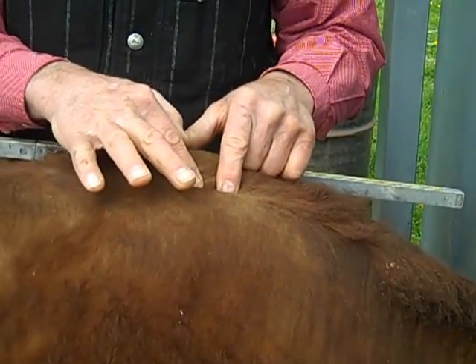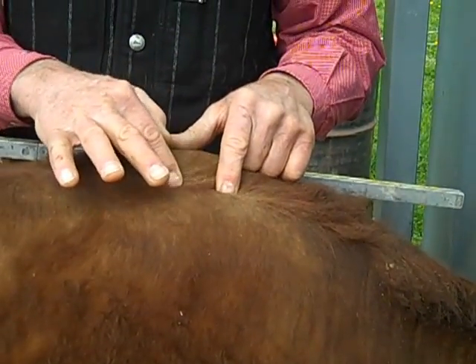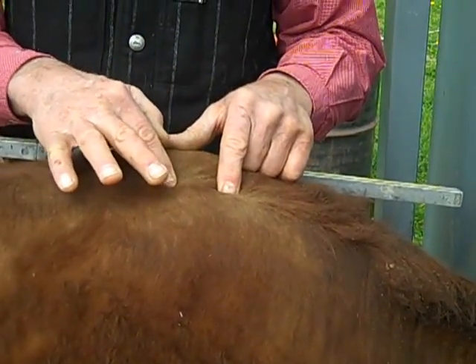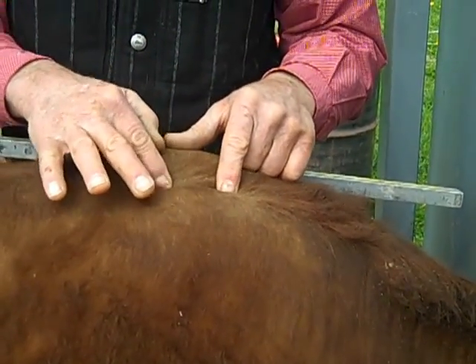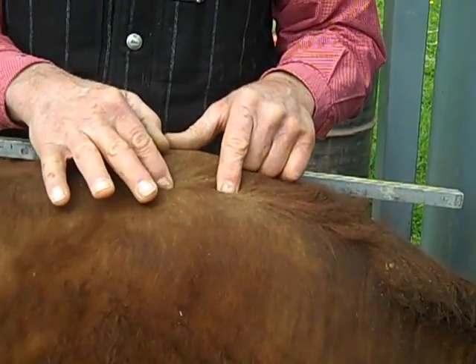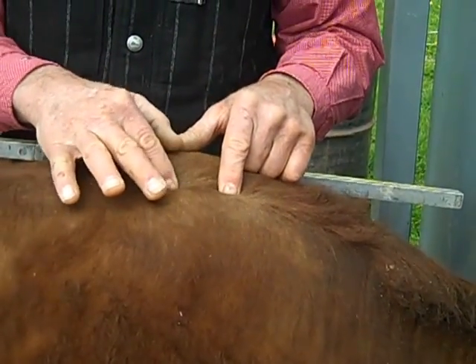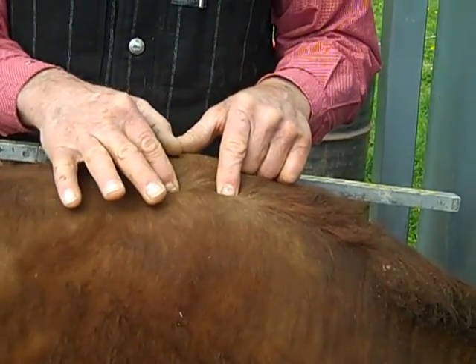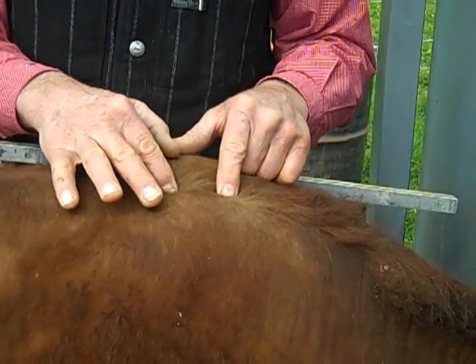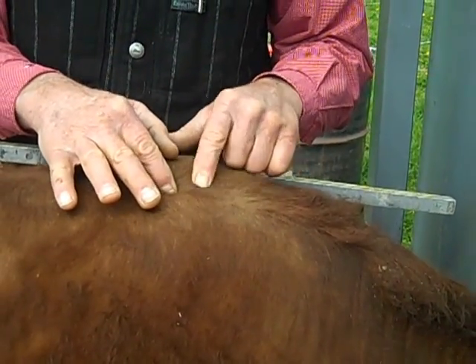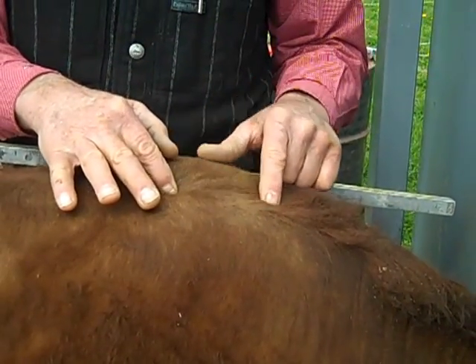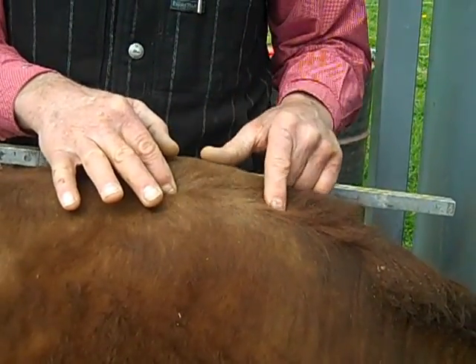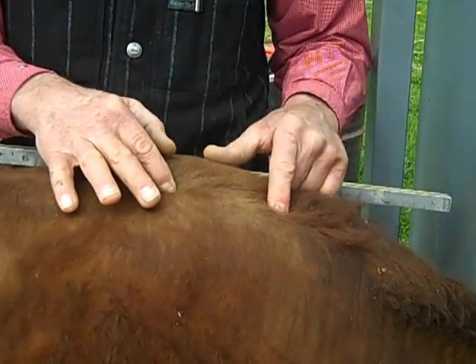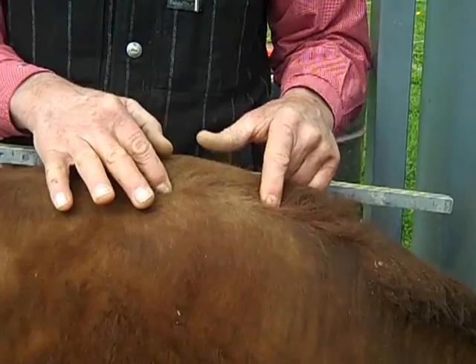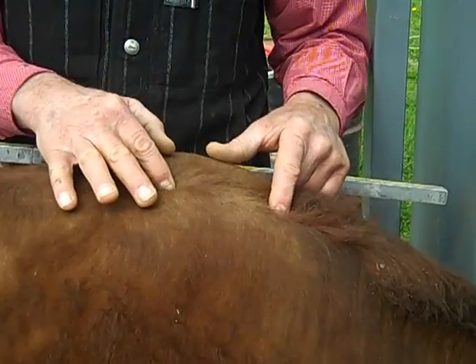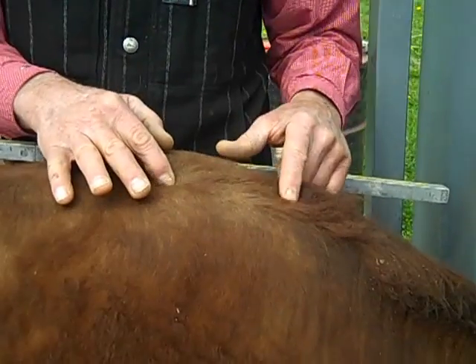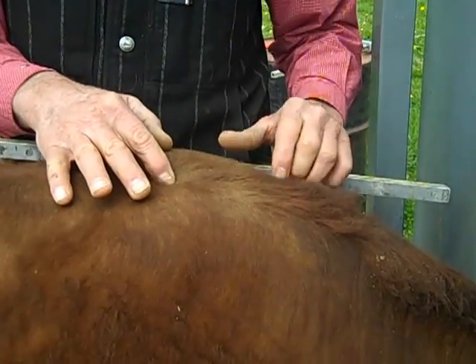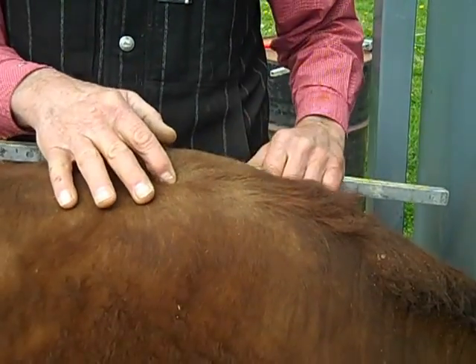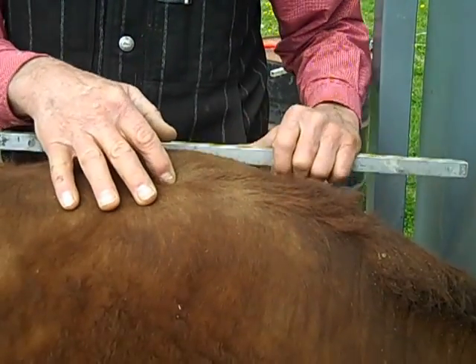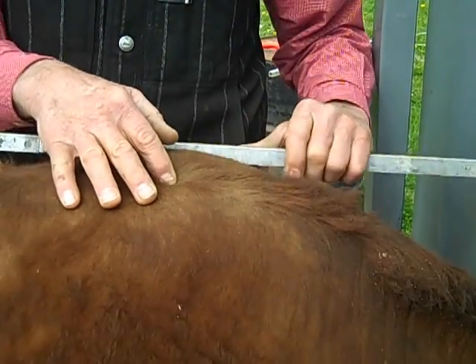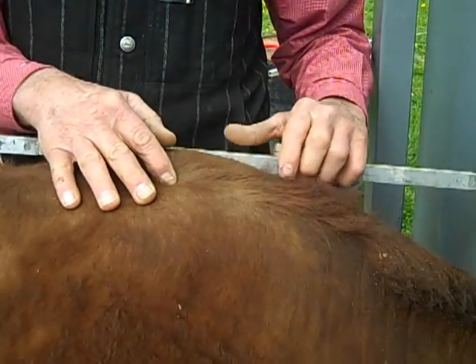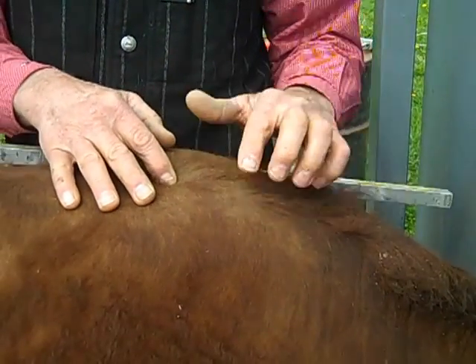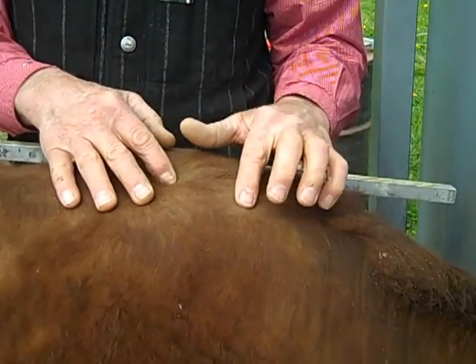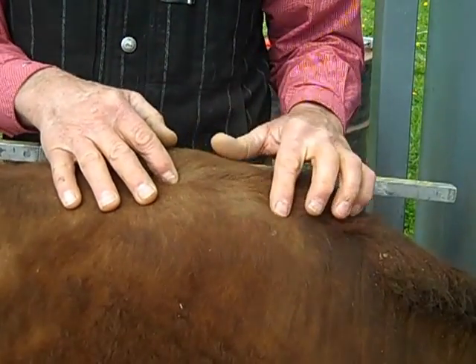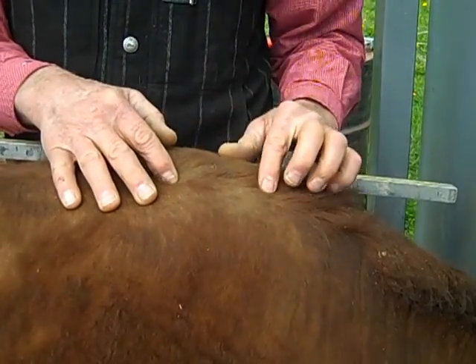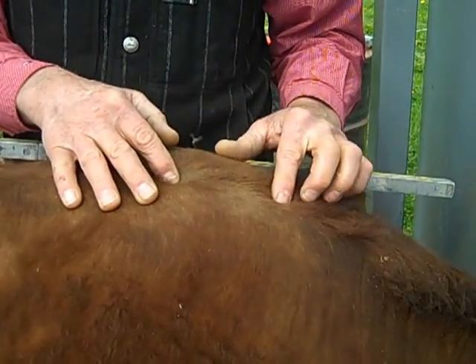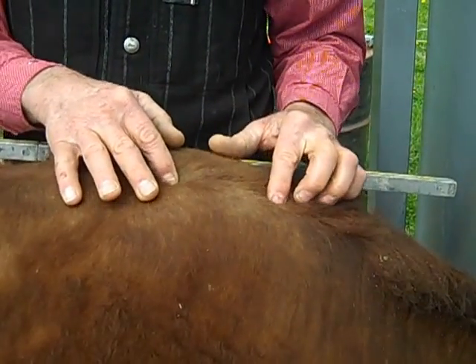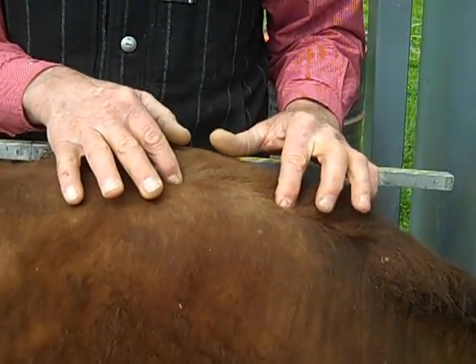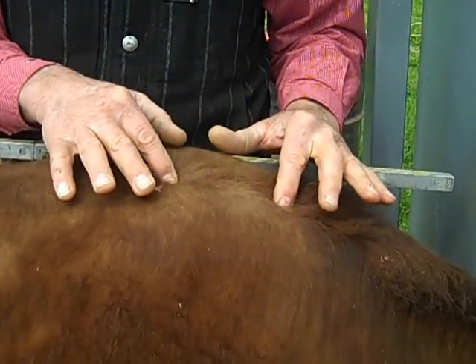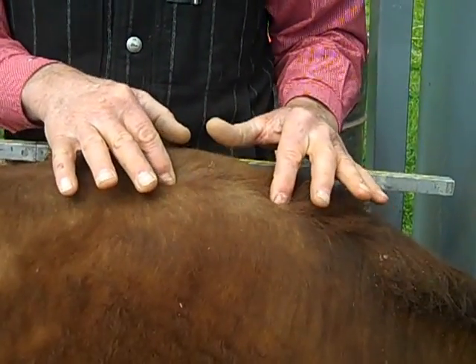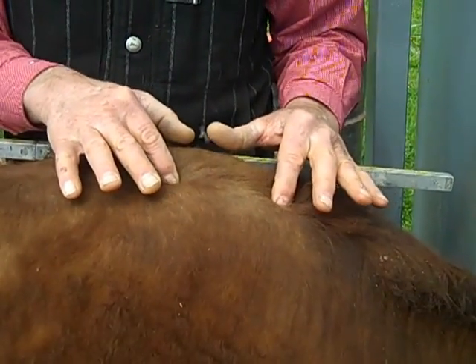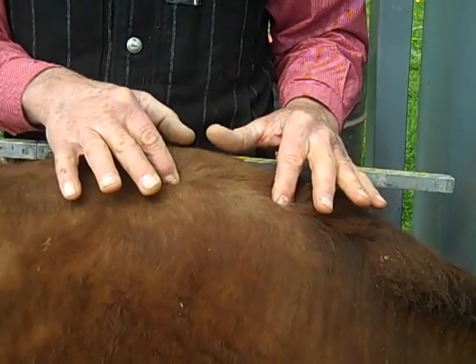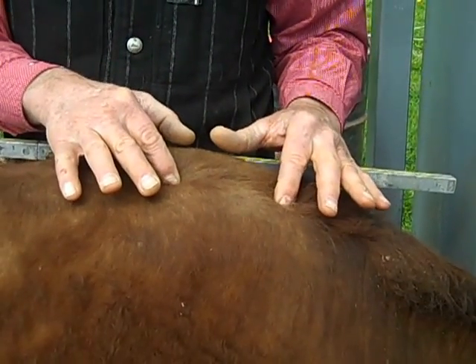You put your calipers there and you take the length of the back. You'll notice that Steve has his fingers in two other dips there.